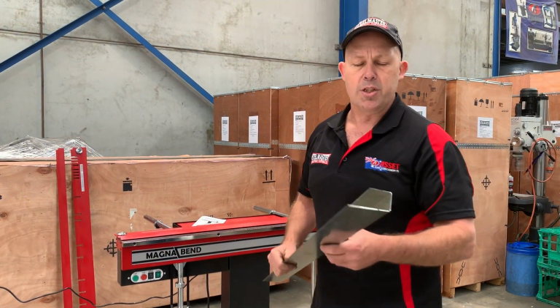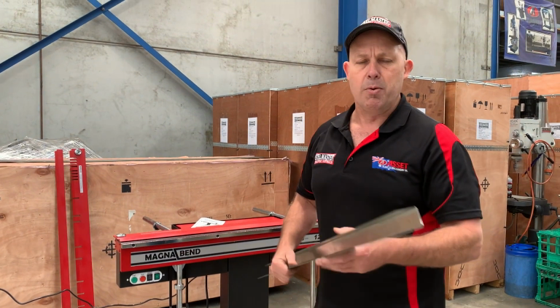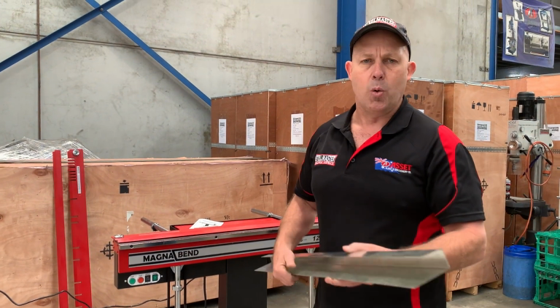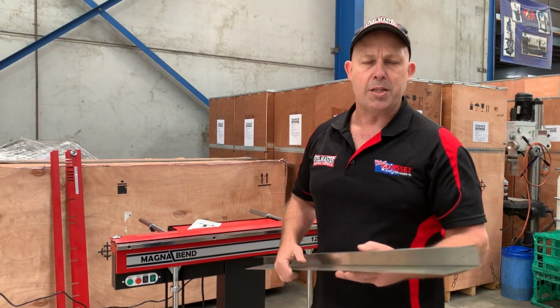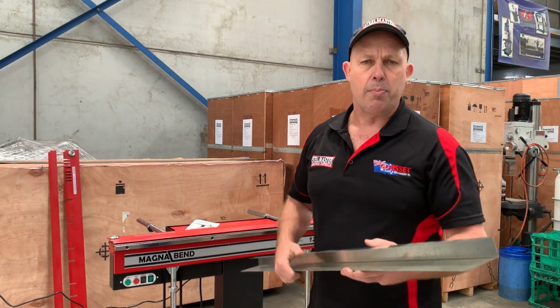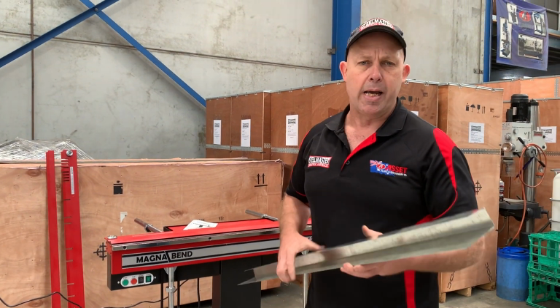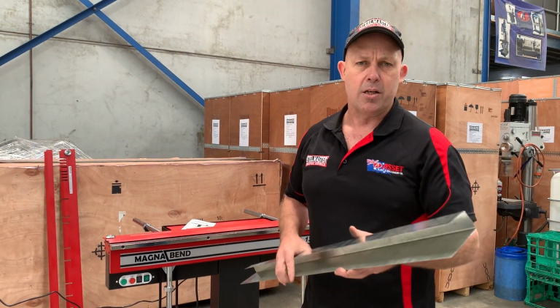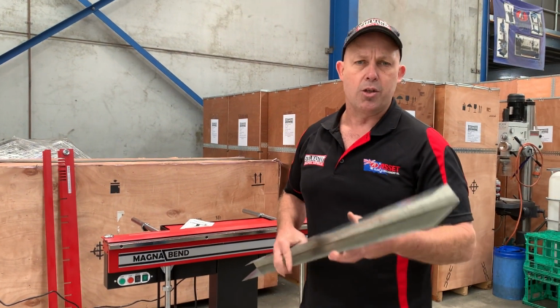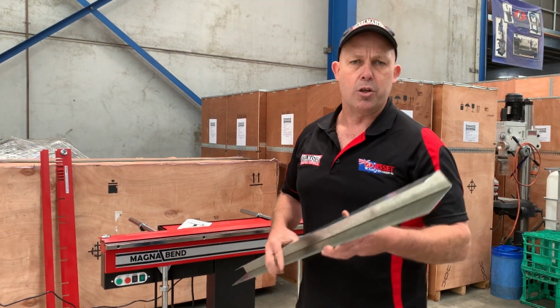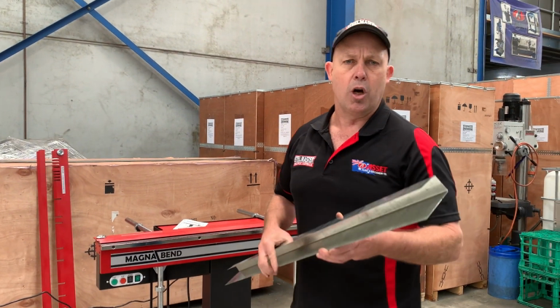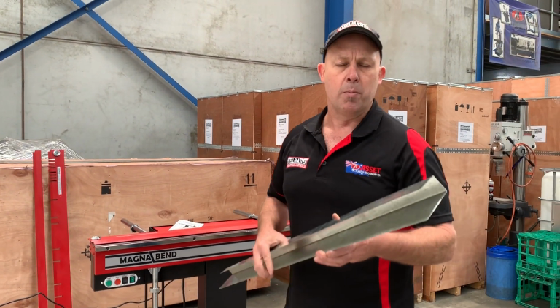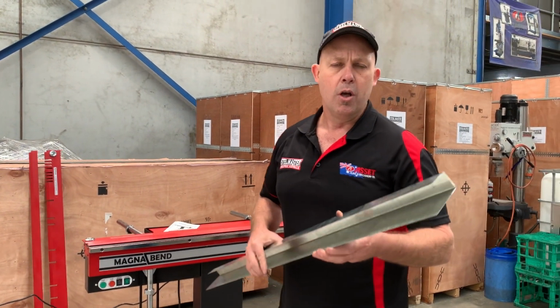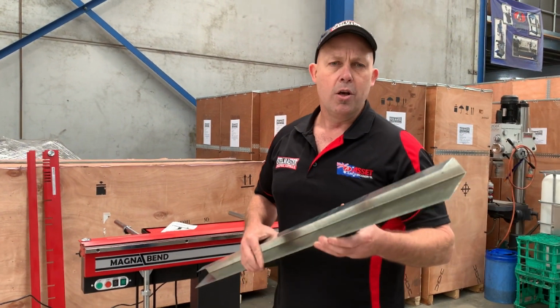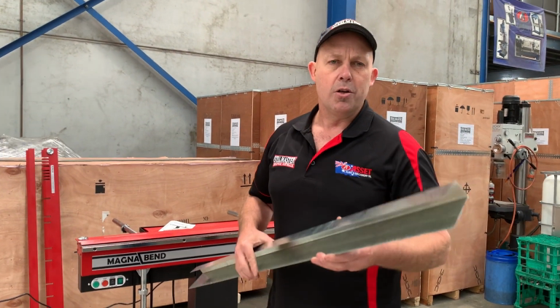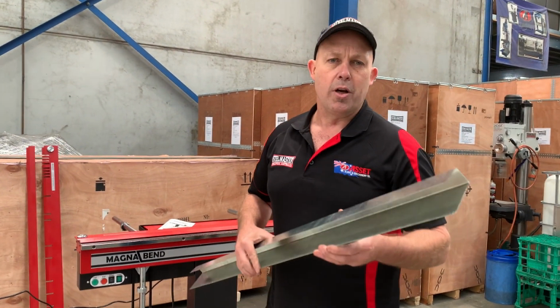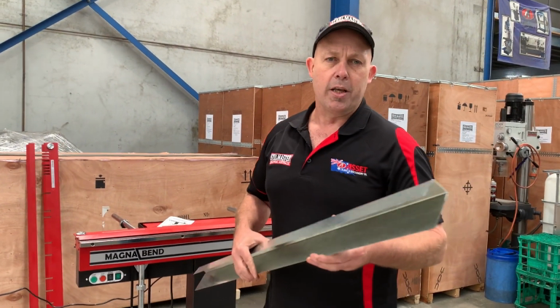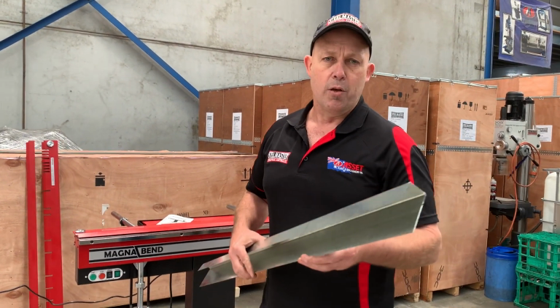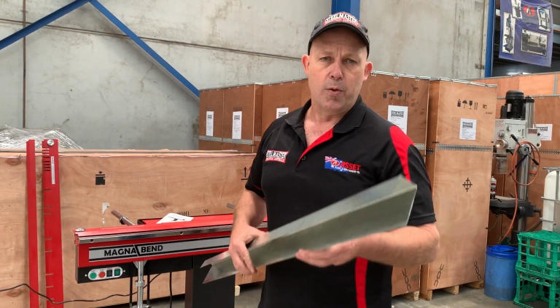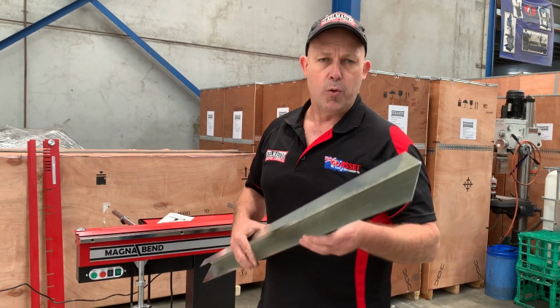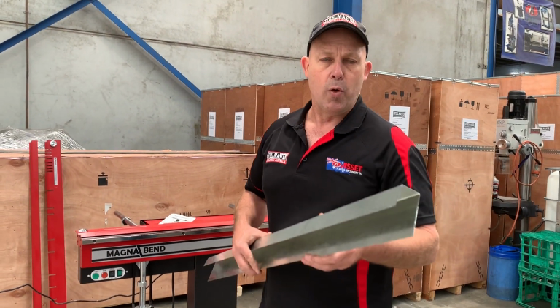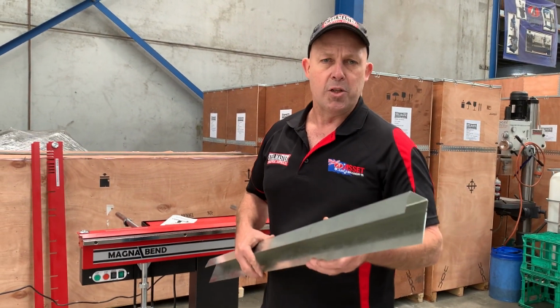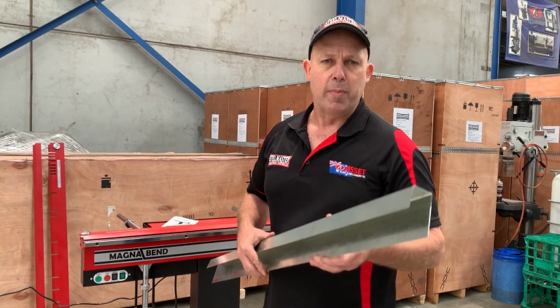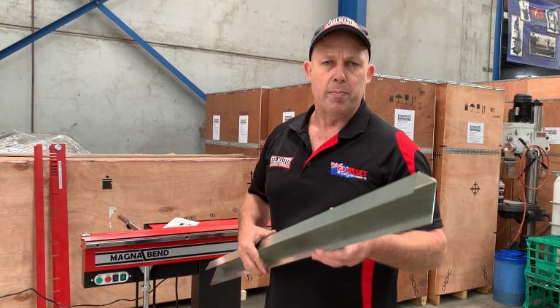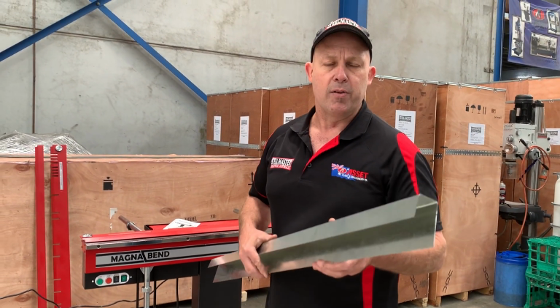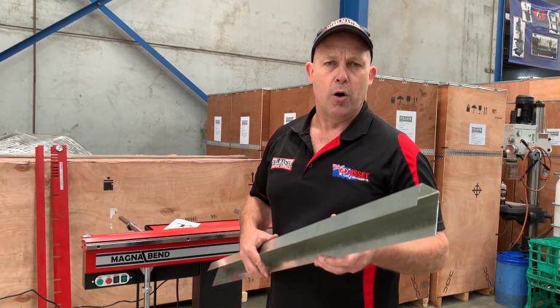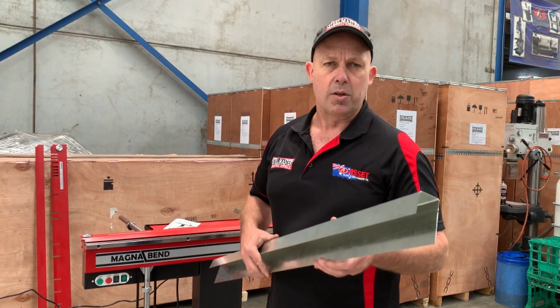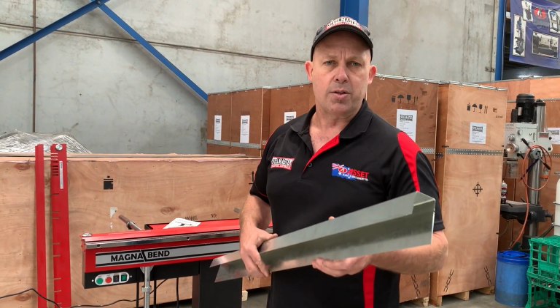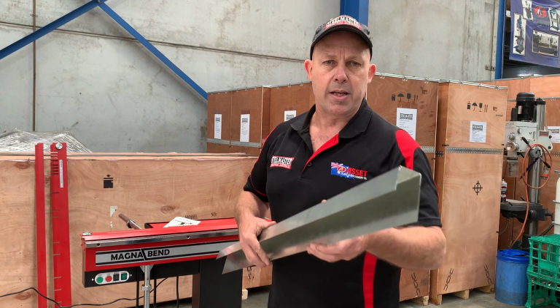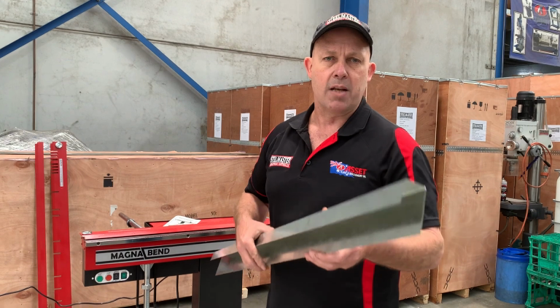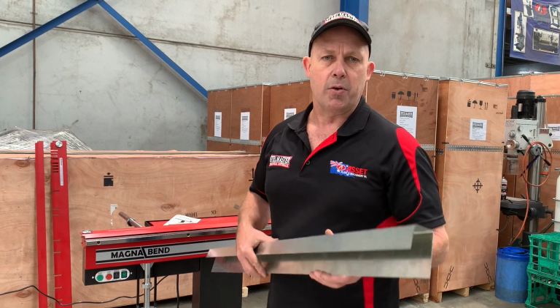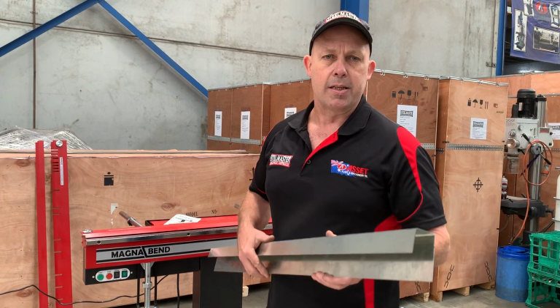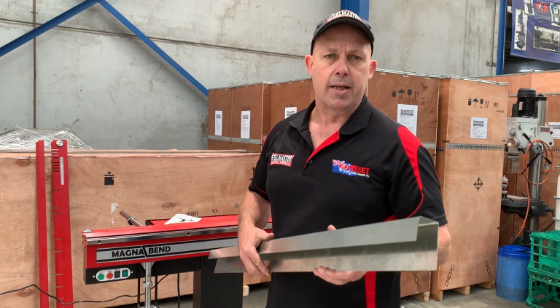Jump onto assetplant.com.au for the full range of MagnaBend folders. Thanks and have a great day.